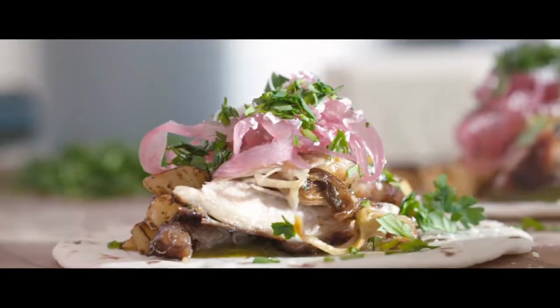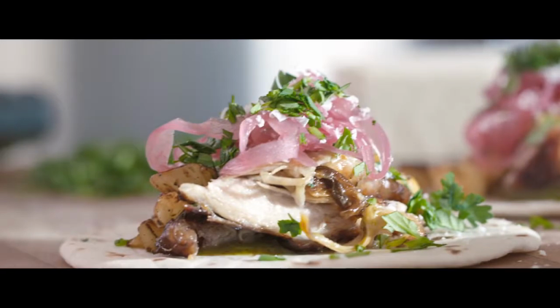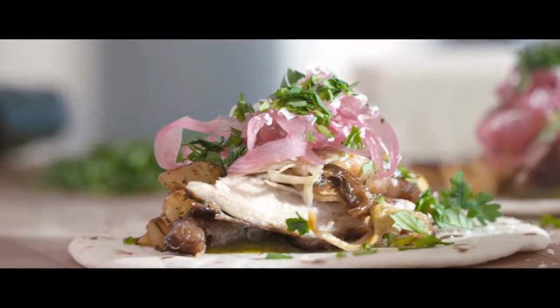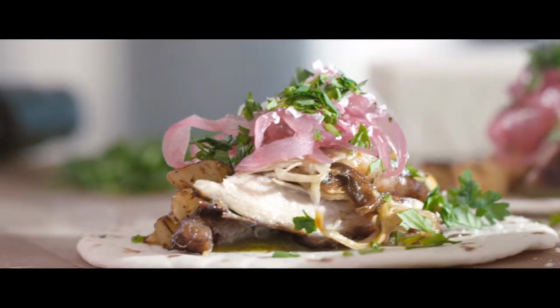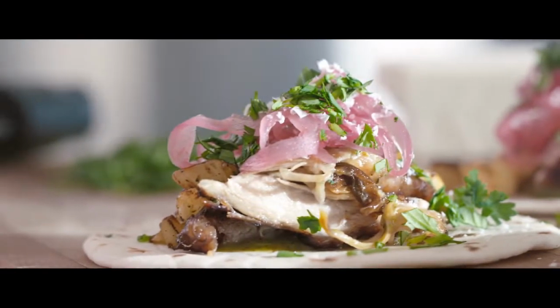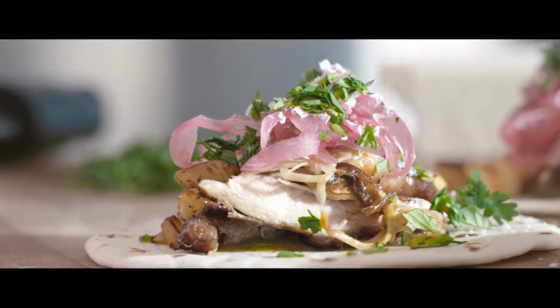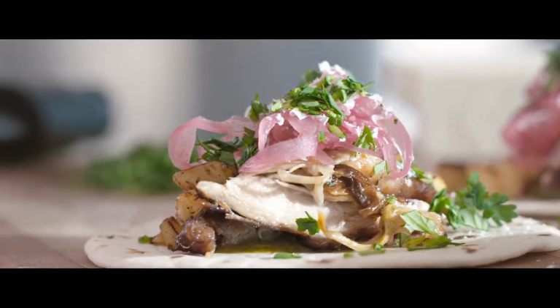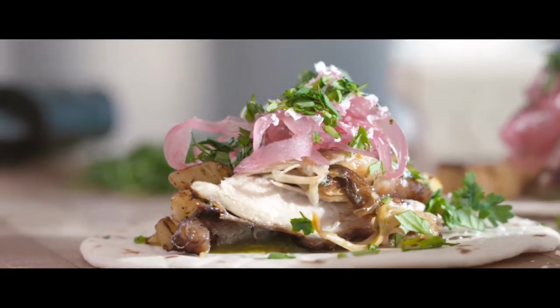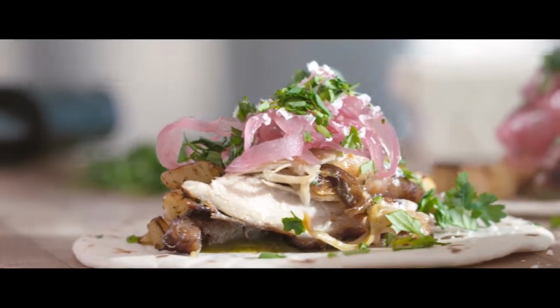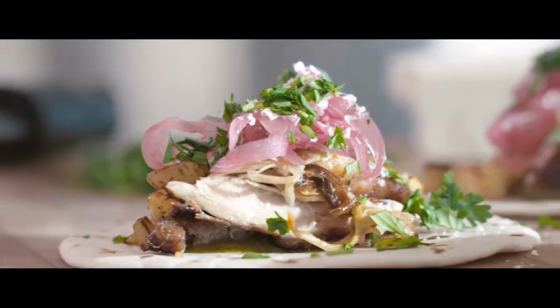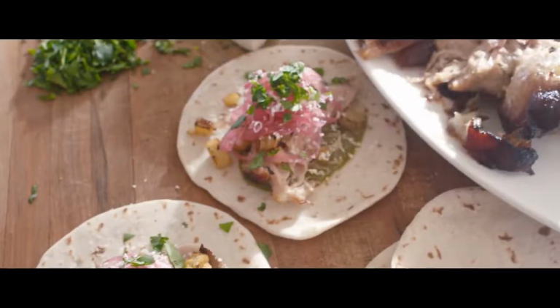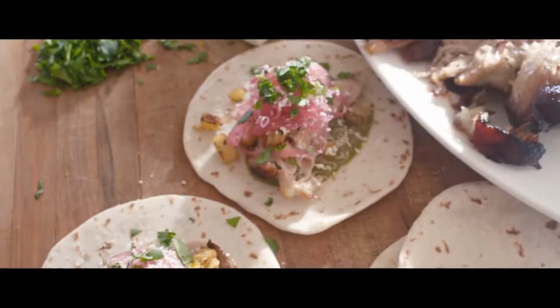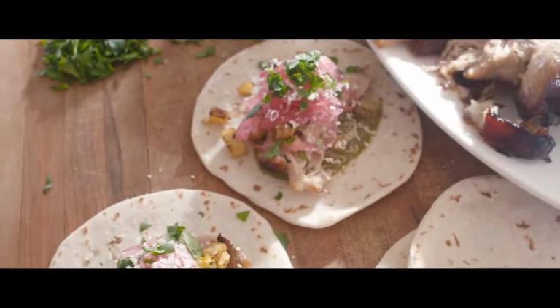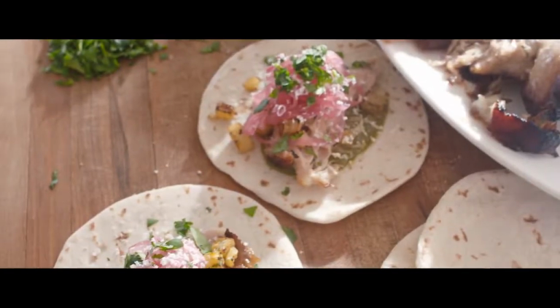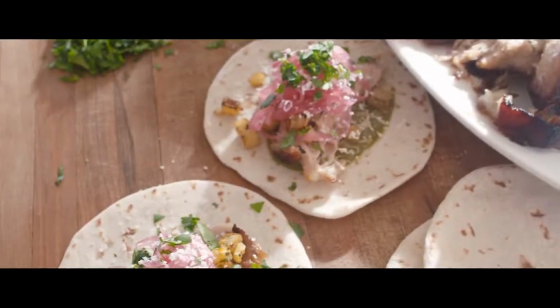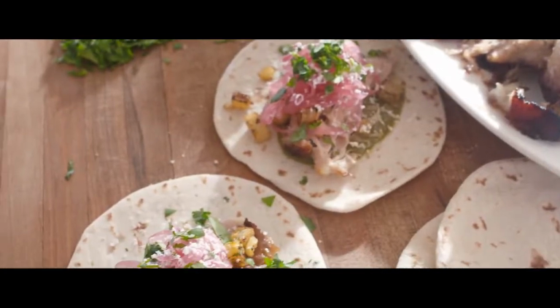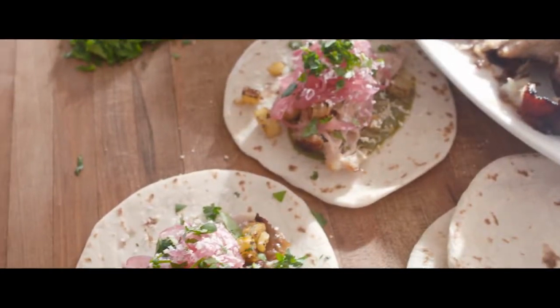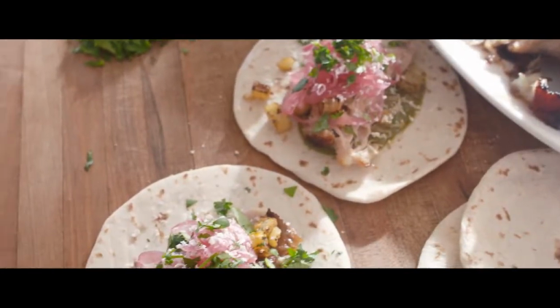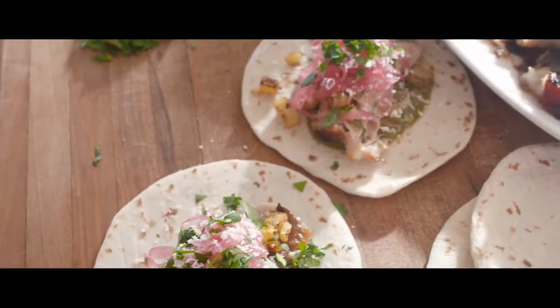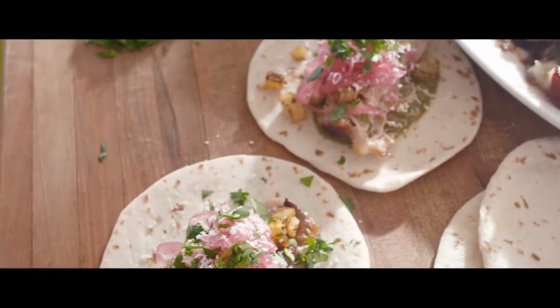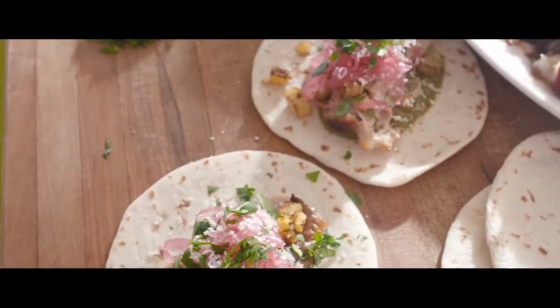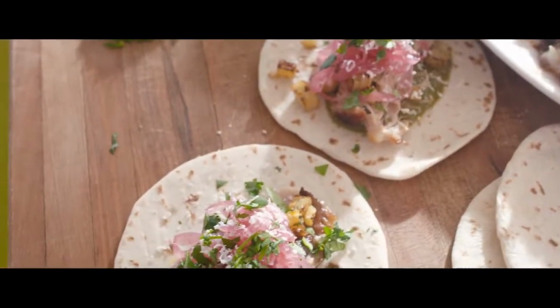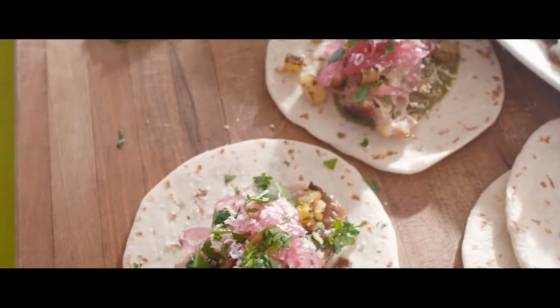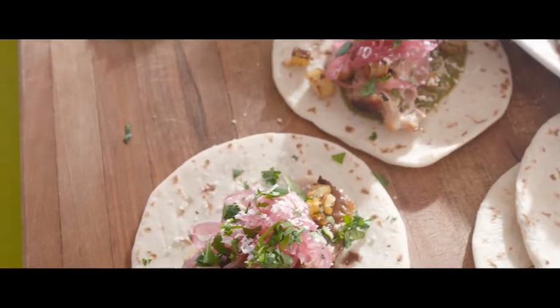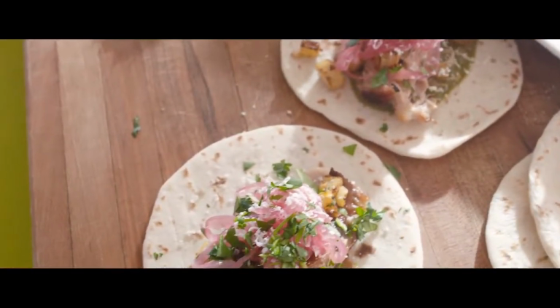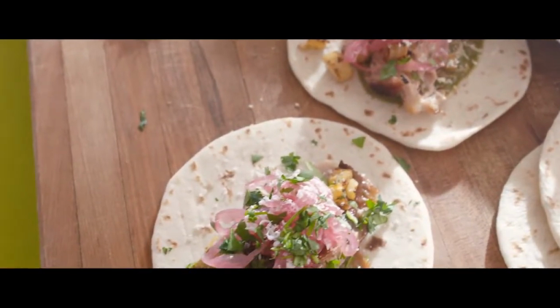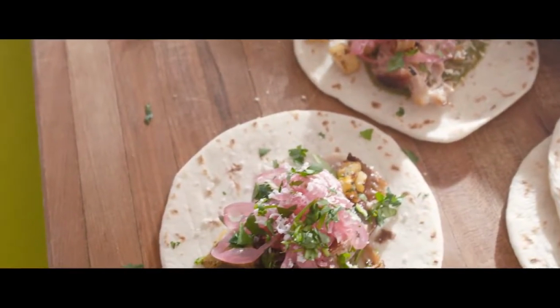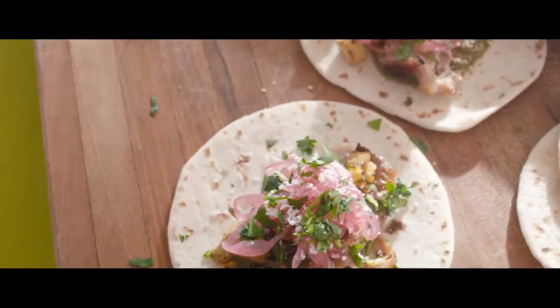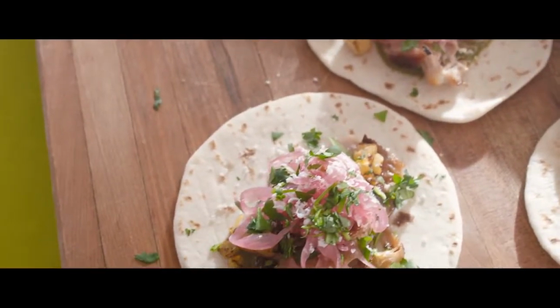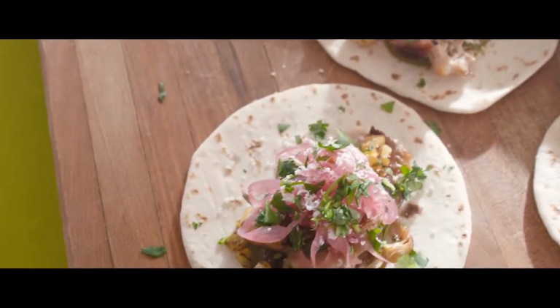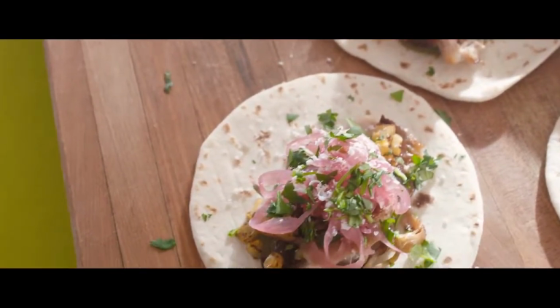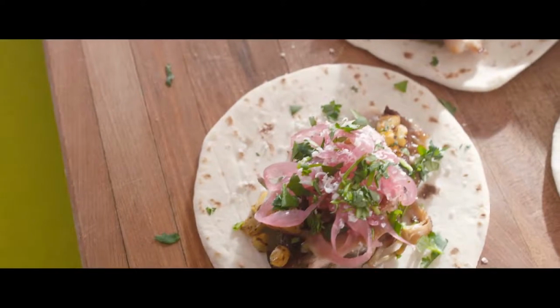Thanks for watching, and if you have any Rich Tree Market recipes that you'd like to learn about, please drop us a comment below.